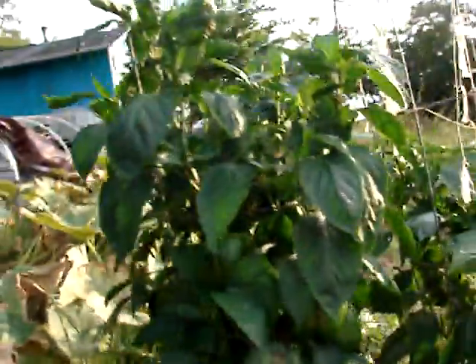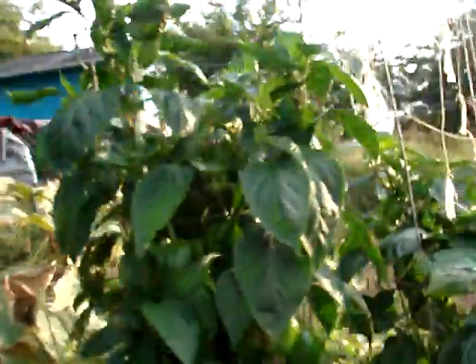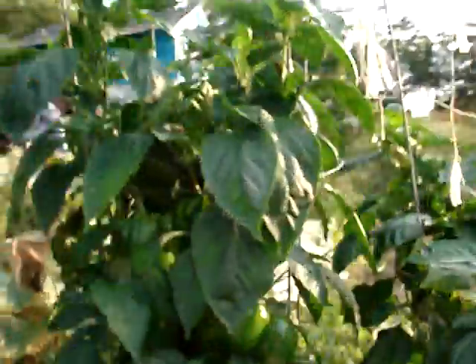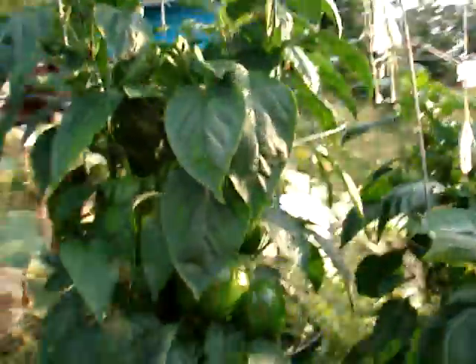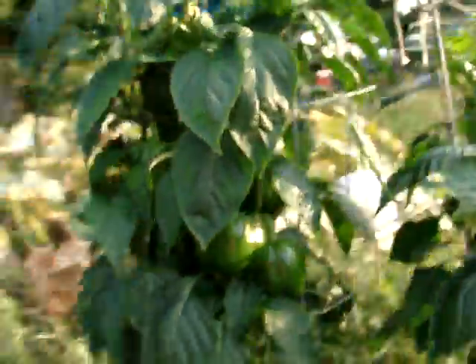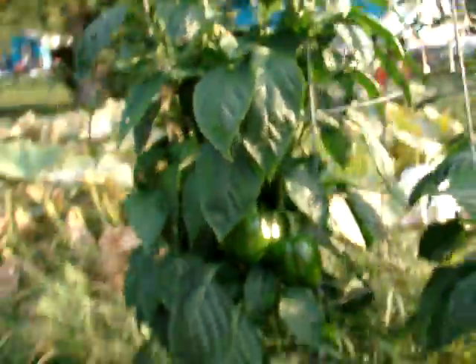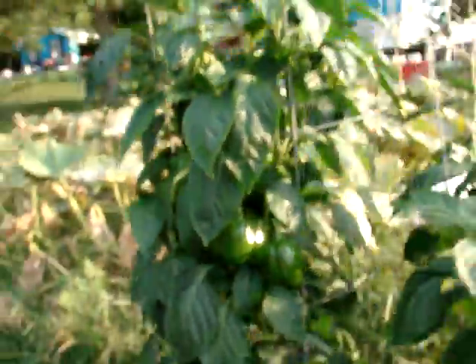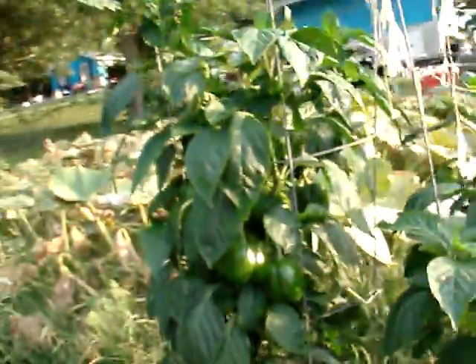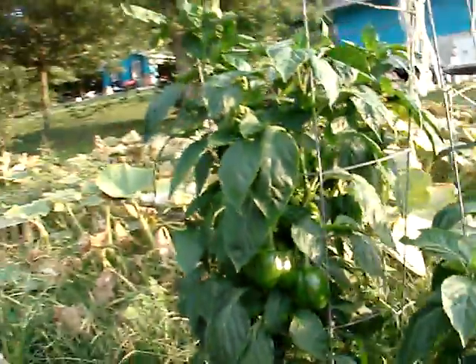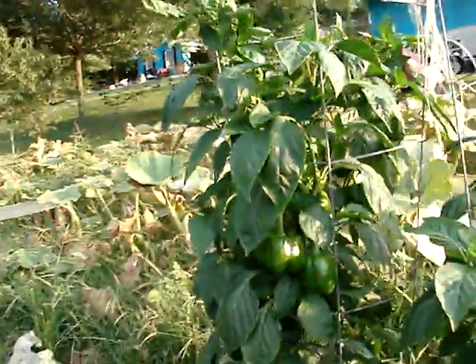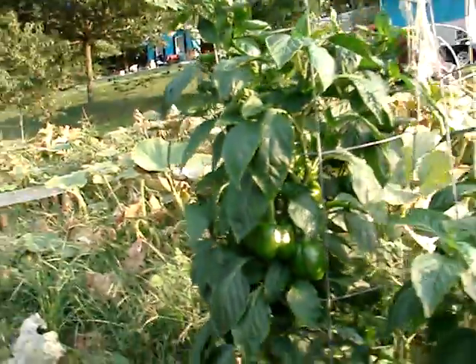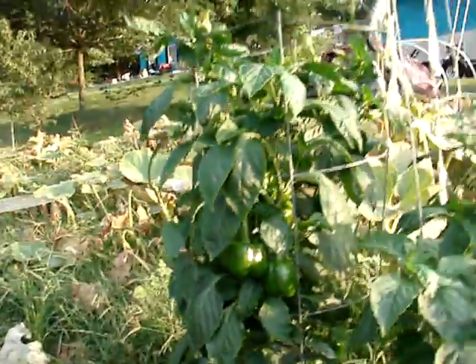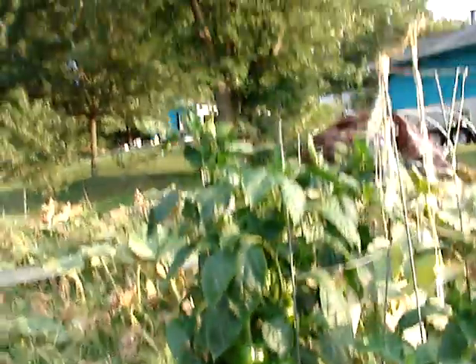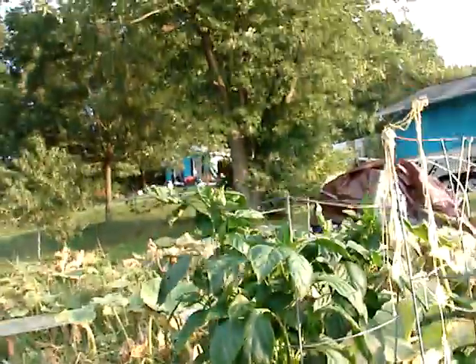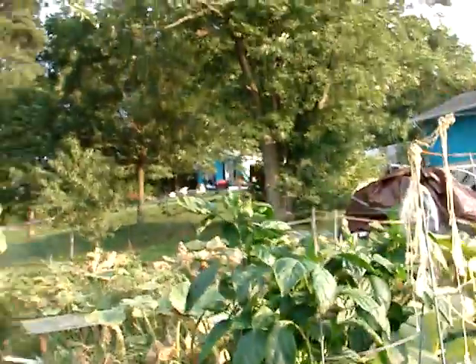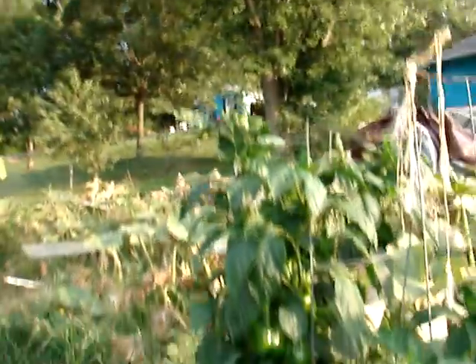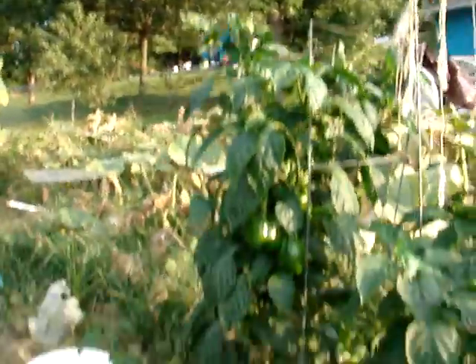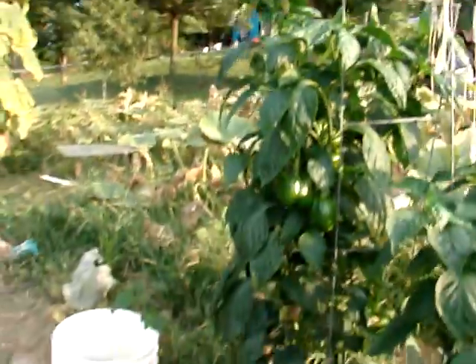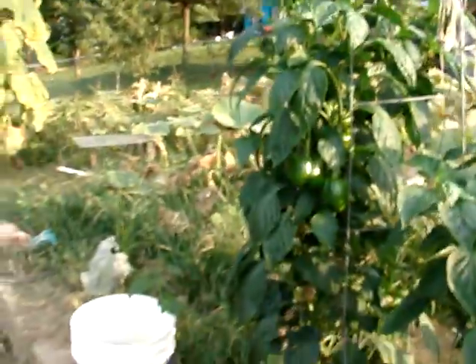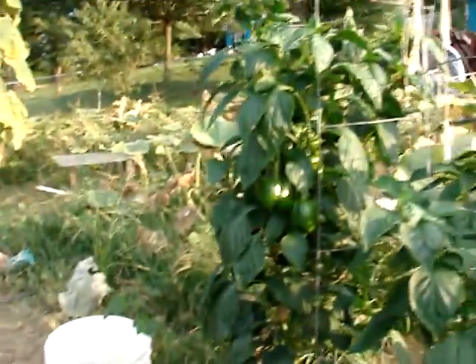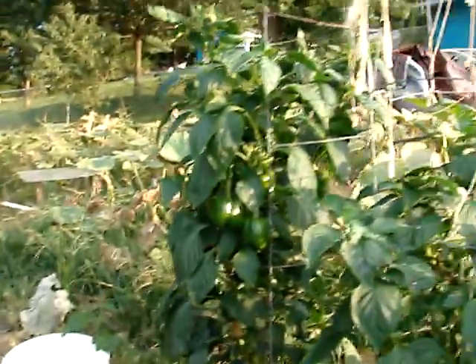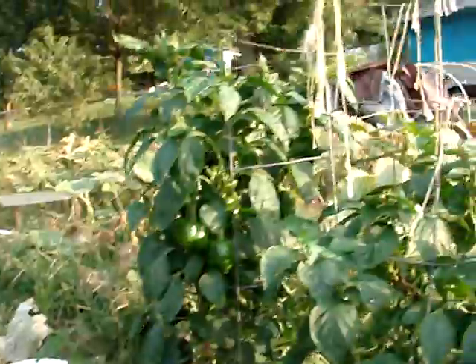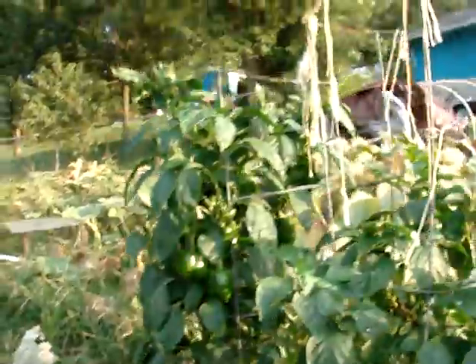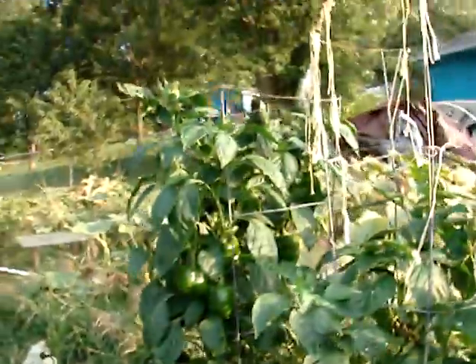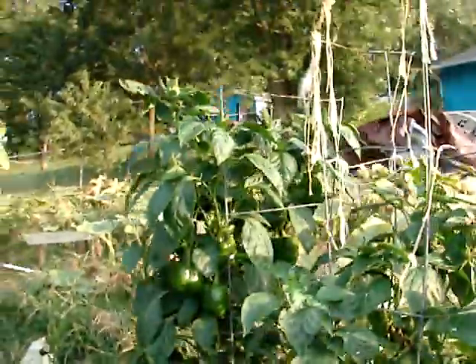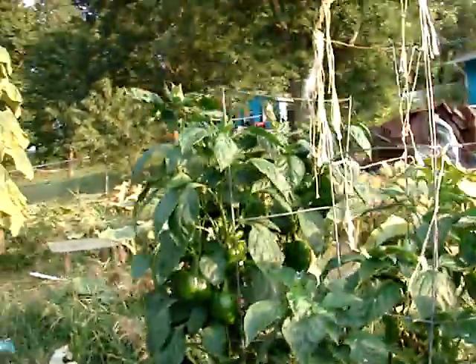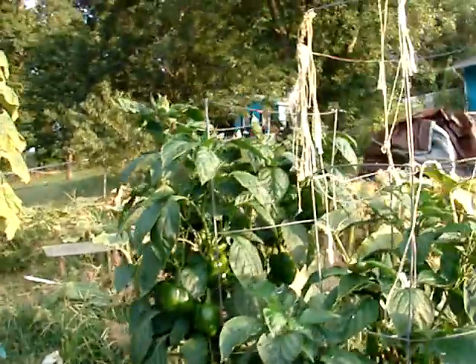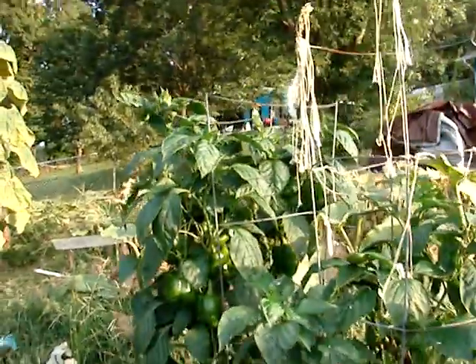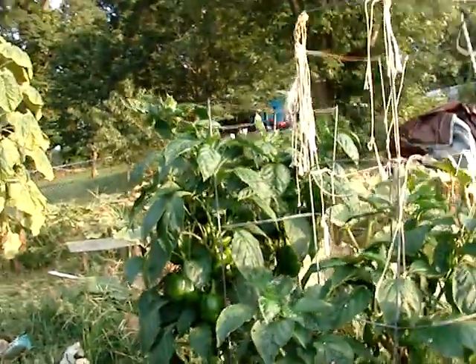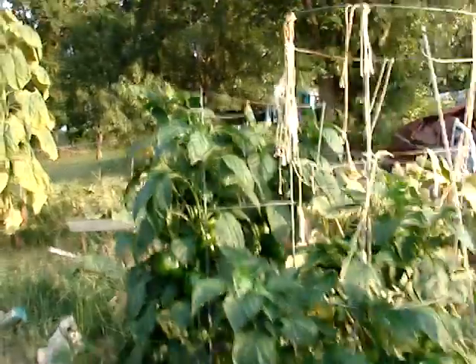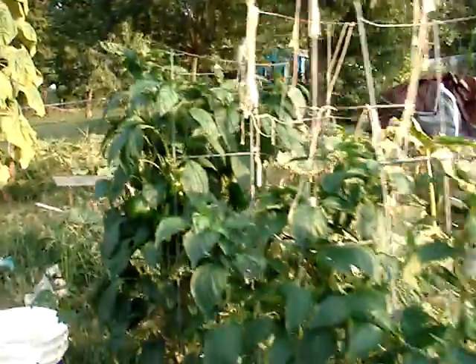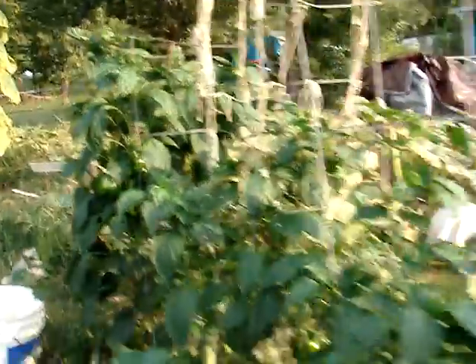Here's some pepper plants — green bell peppers. There are some big ones on there.